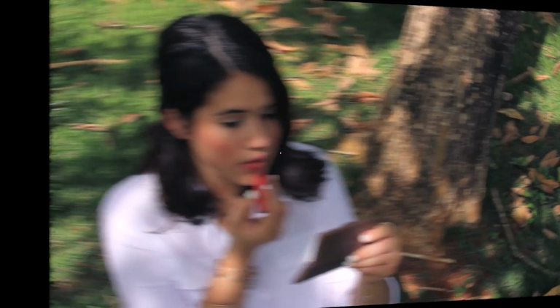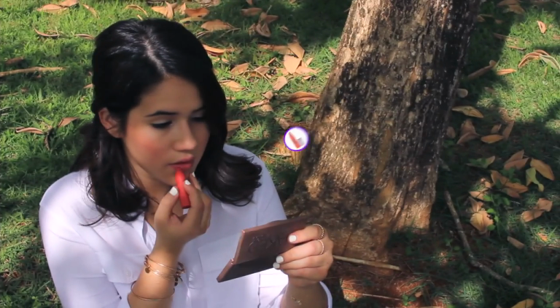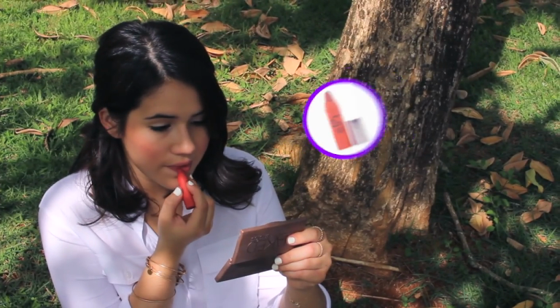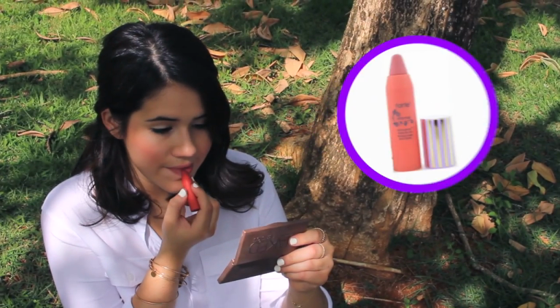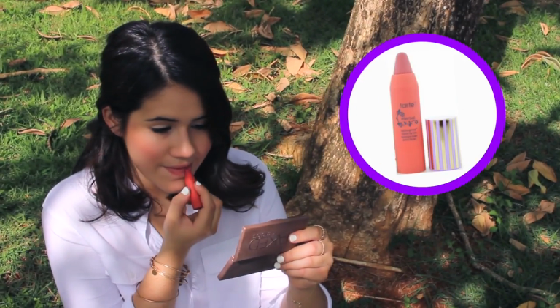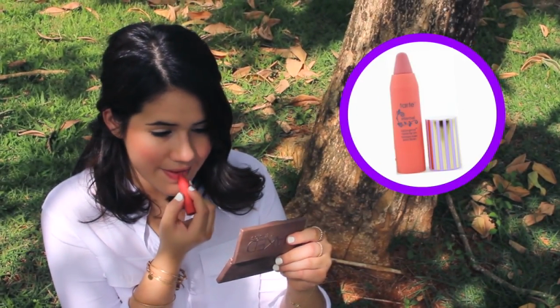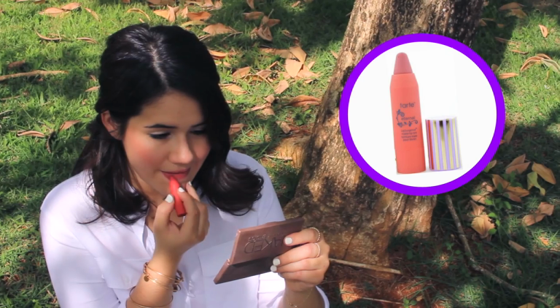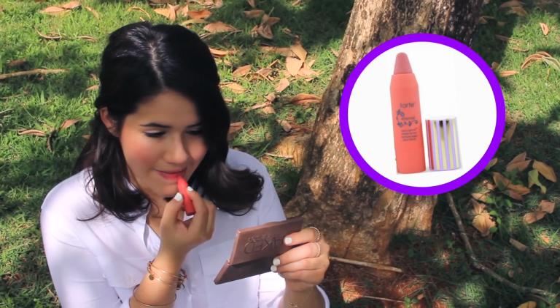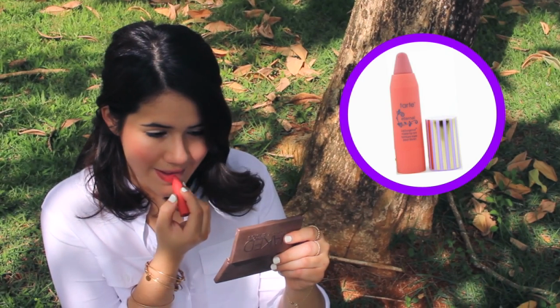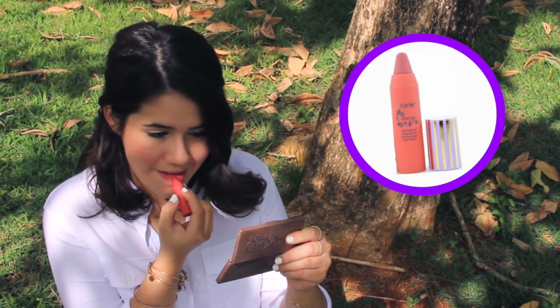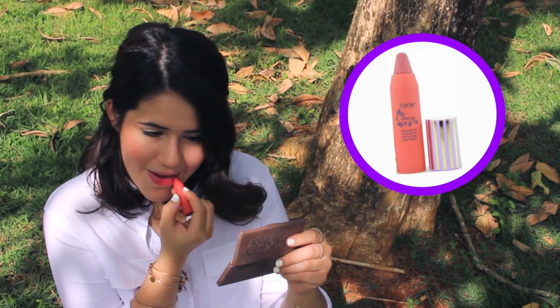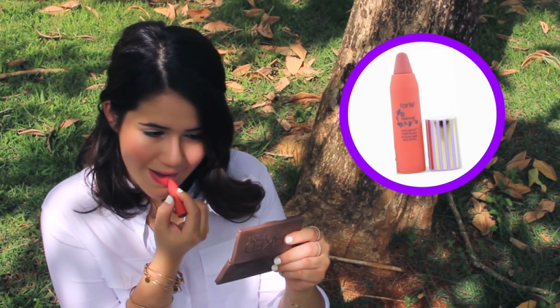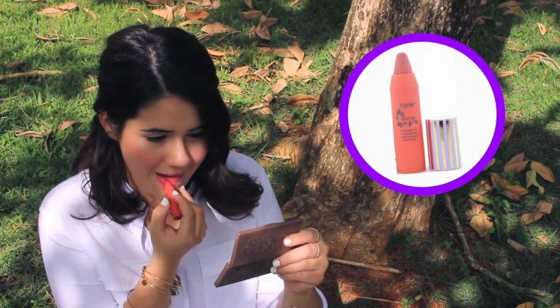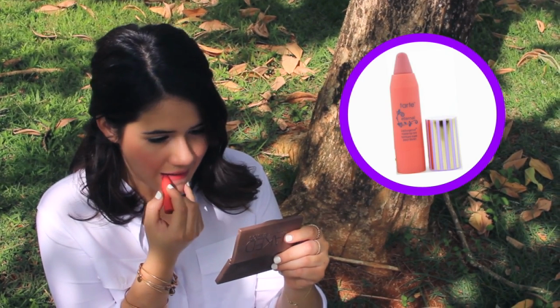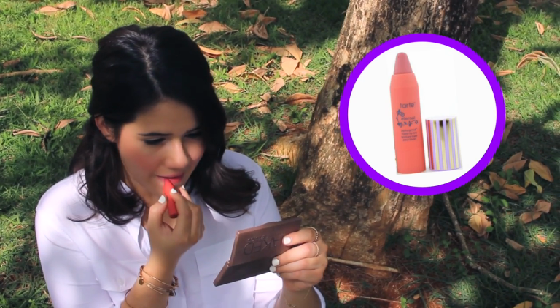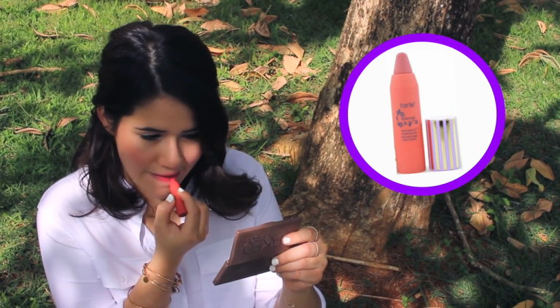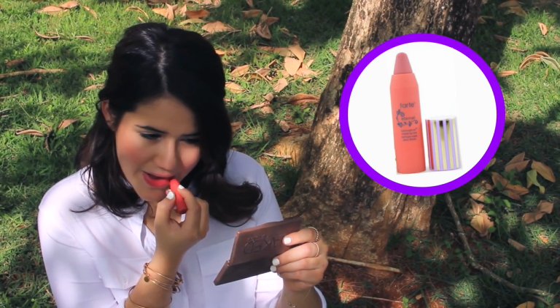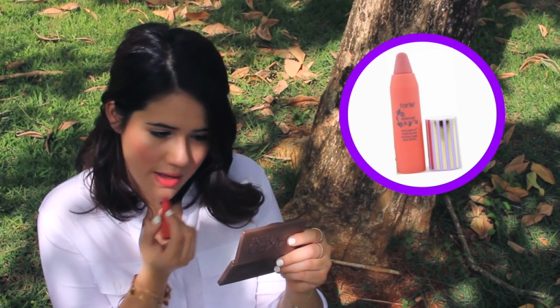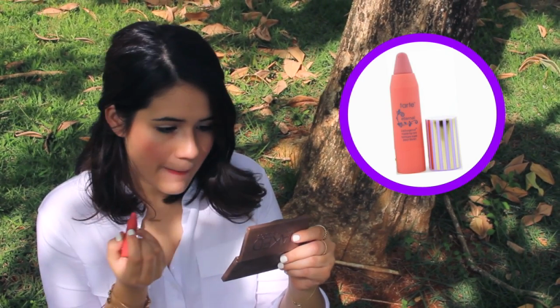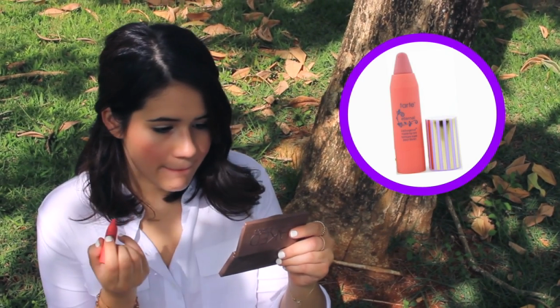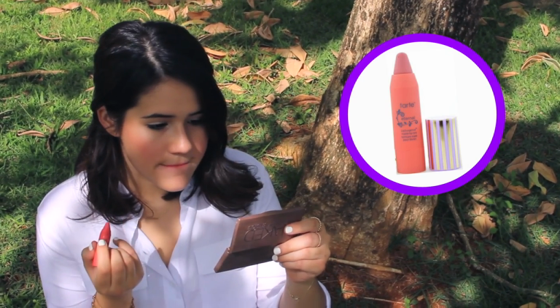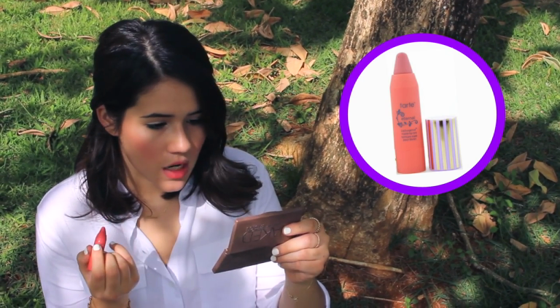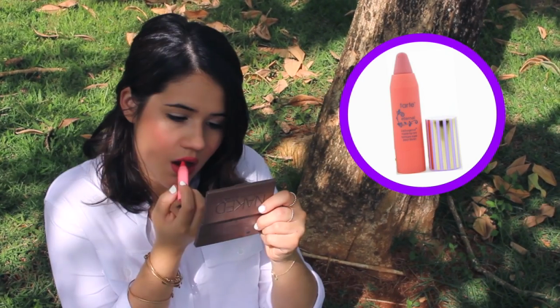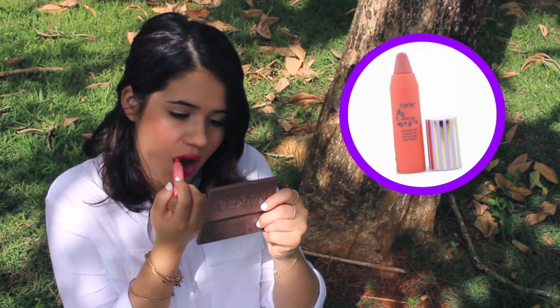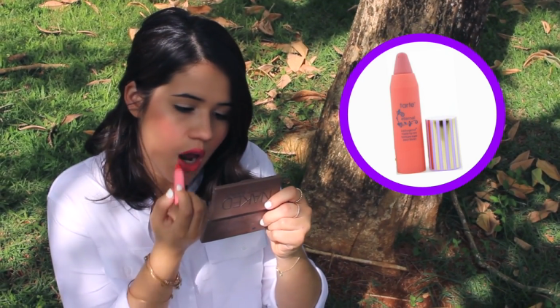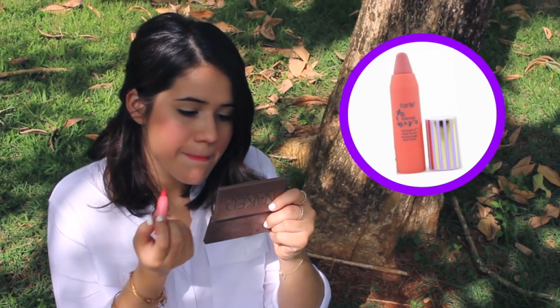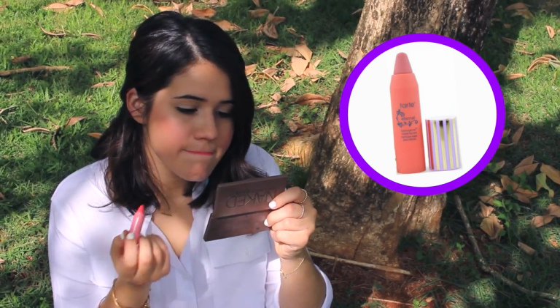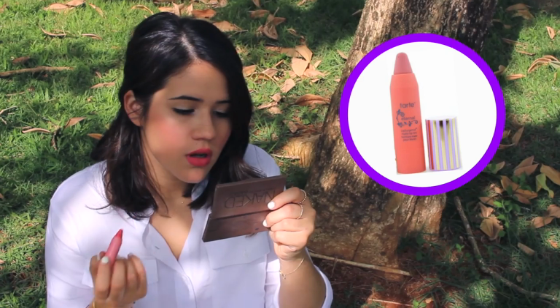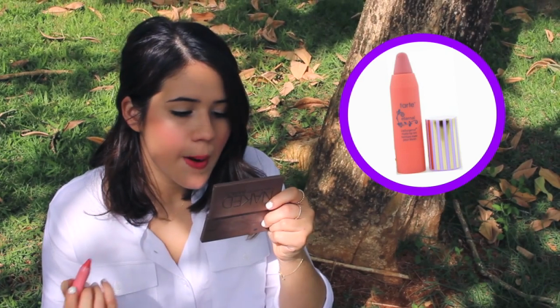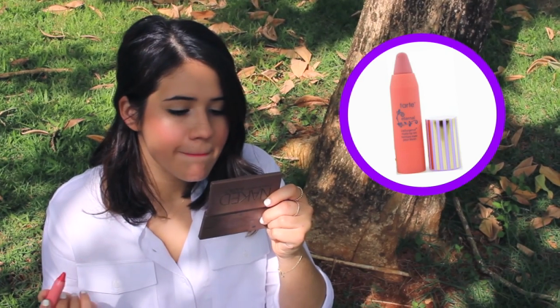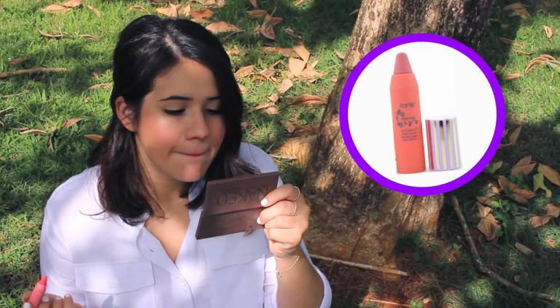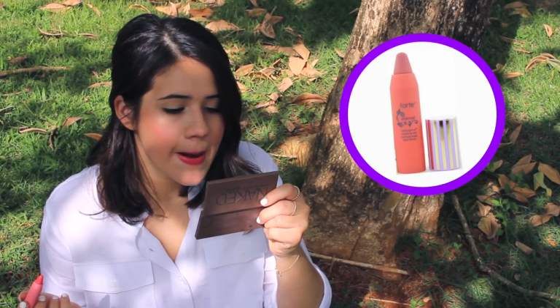For my lips, I wanted them to match the corally cheeks I had going on, so I used a Tarte Lip Surgeon's Pencil in the color Eternal.